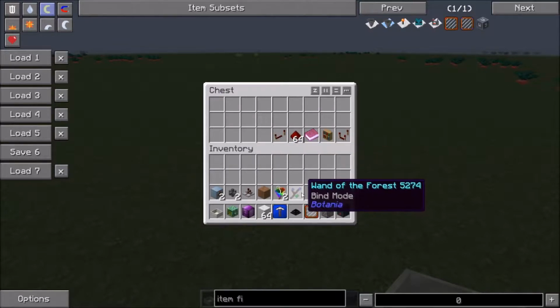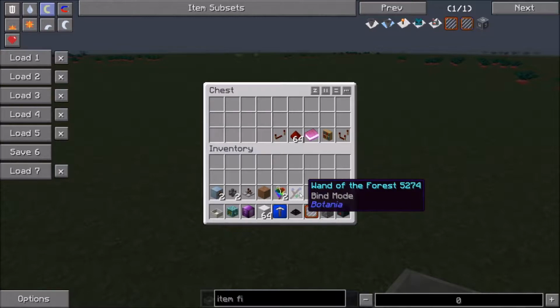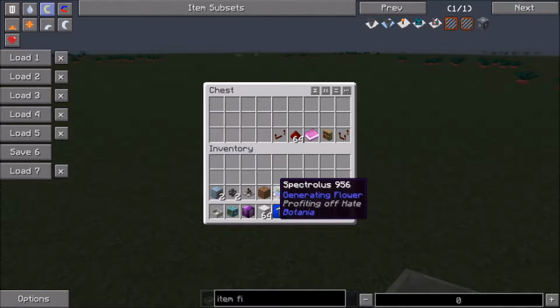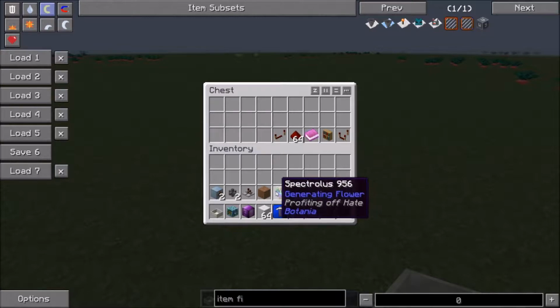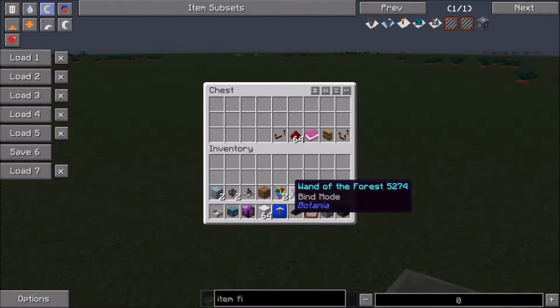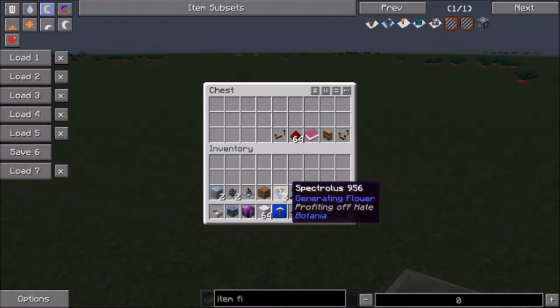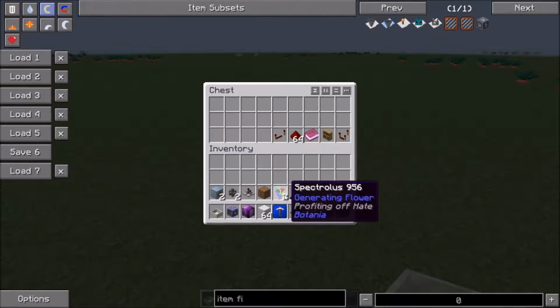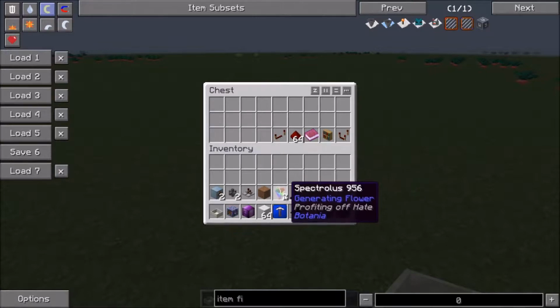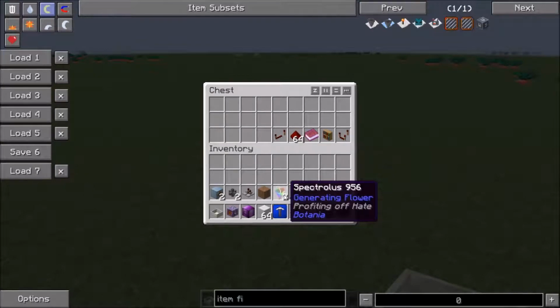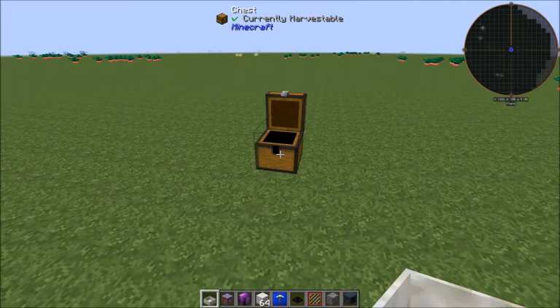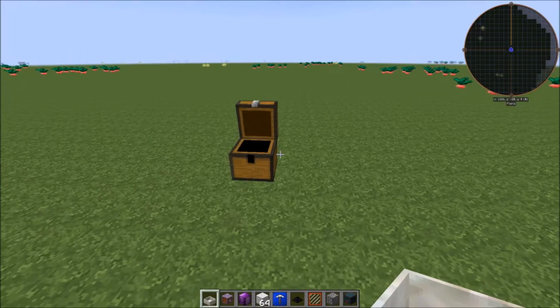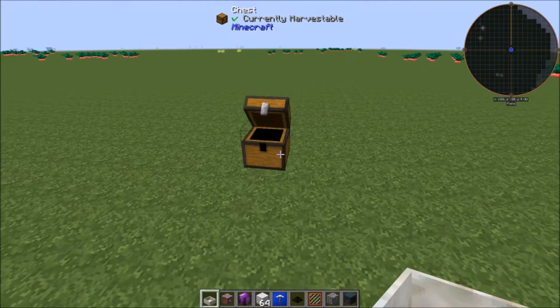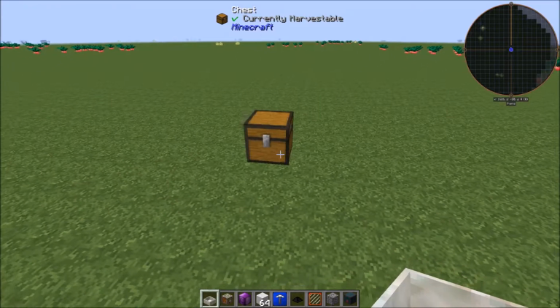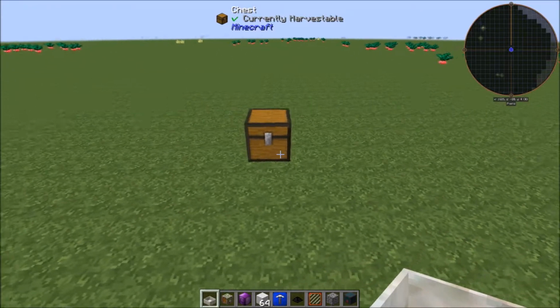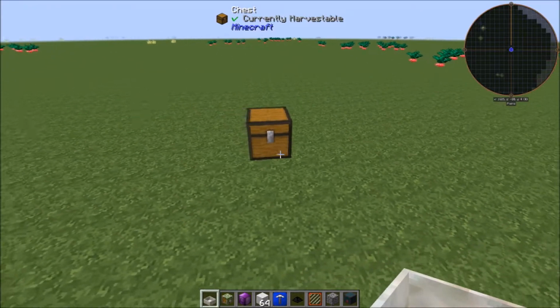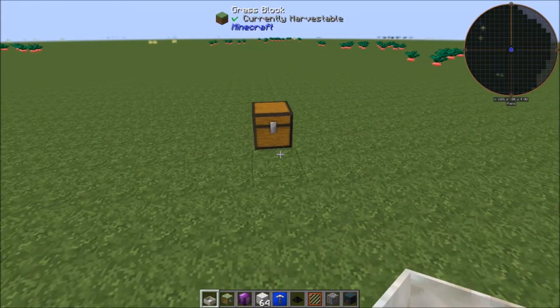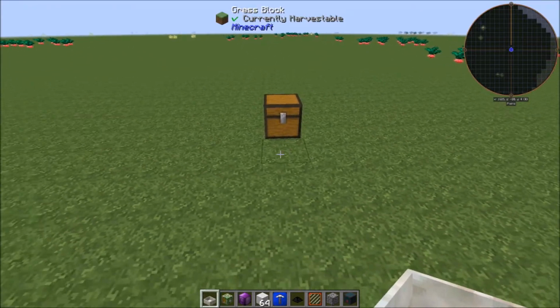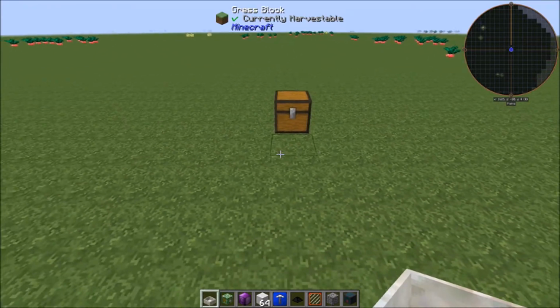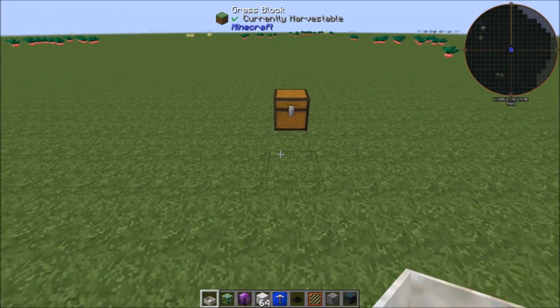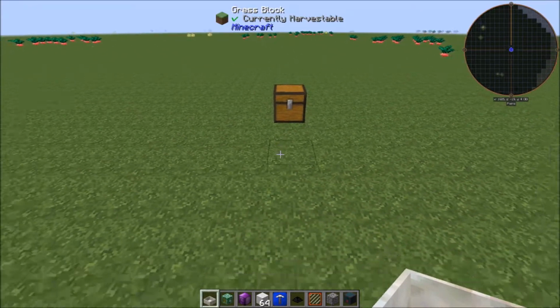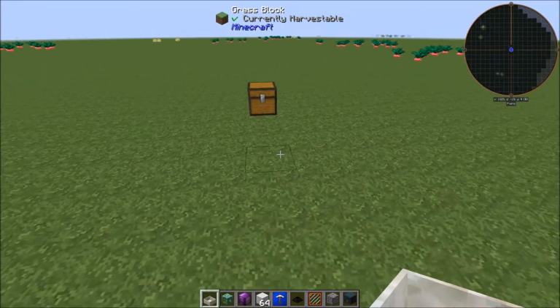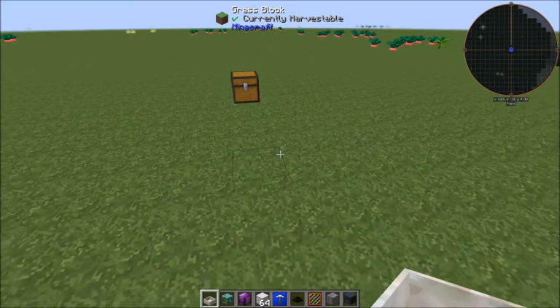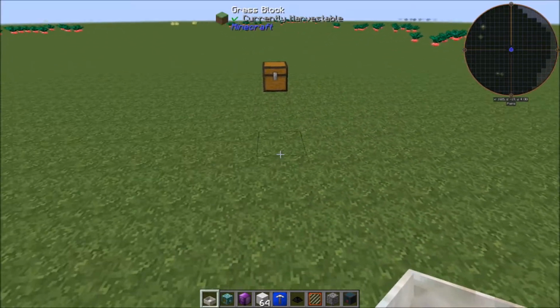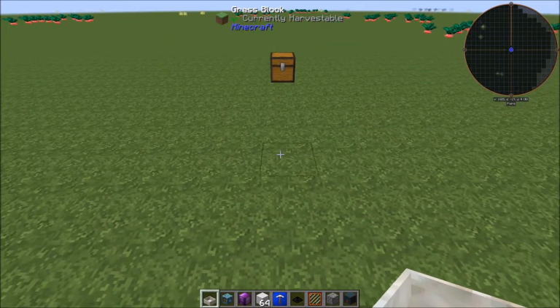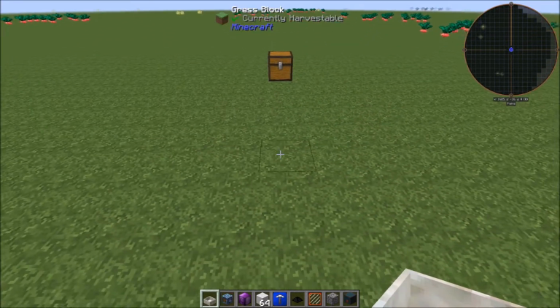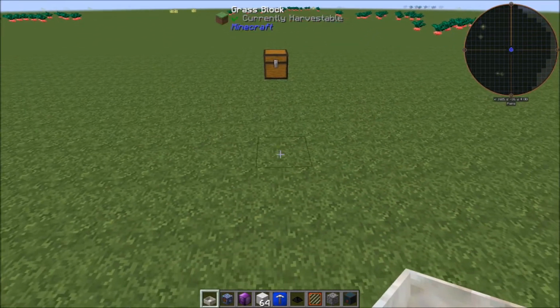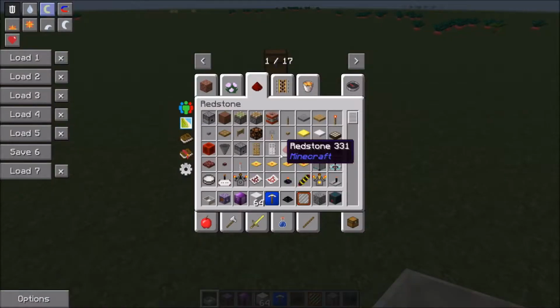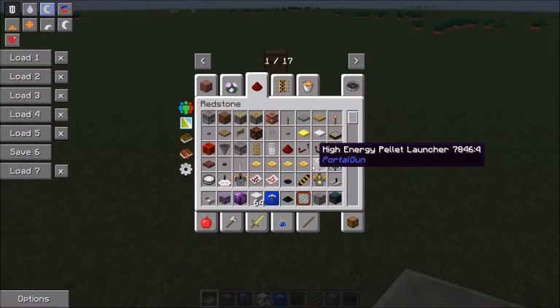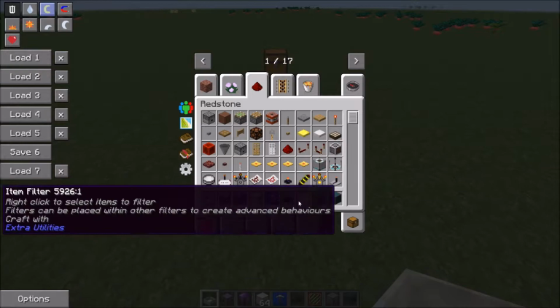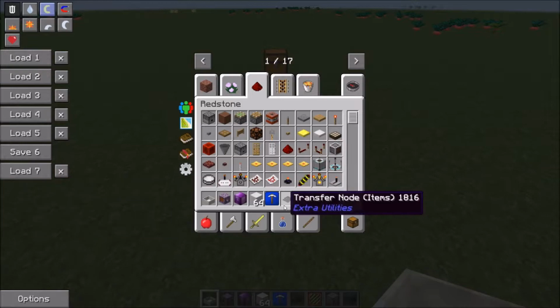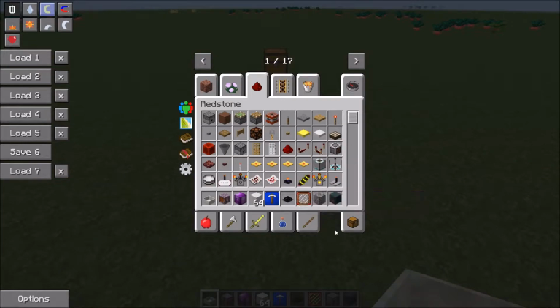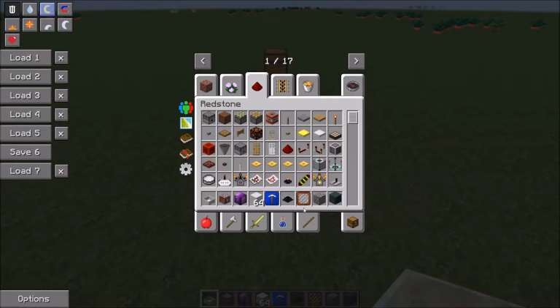You also need one transfer pipe, a timer, some blocks to build with, and two Spectrolus flowers — as well as a wand of the forest.